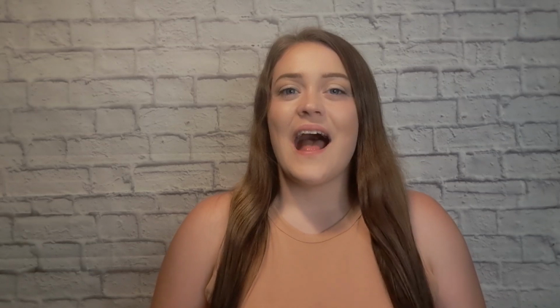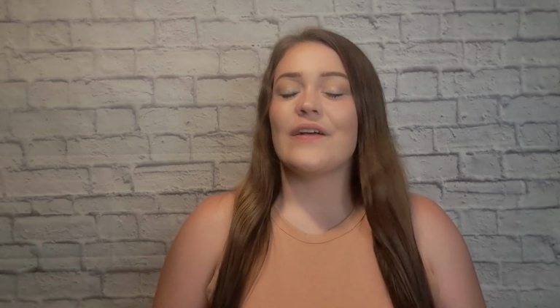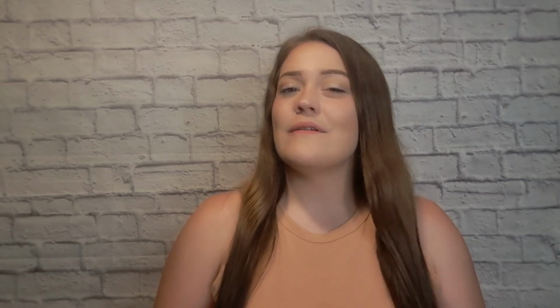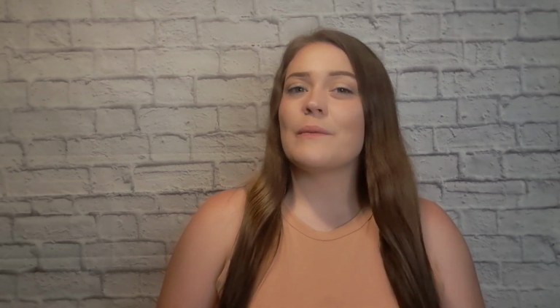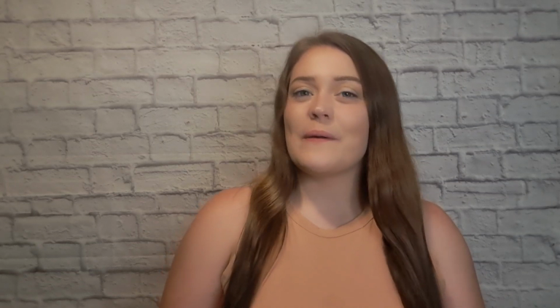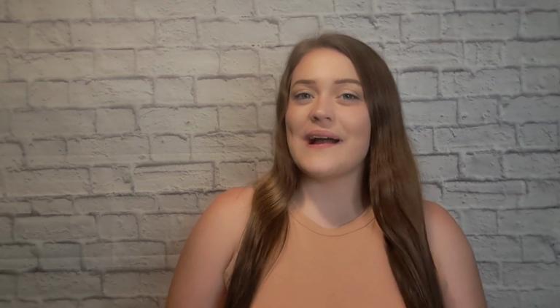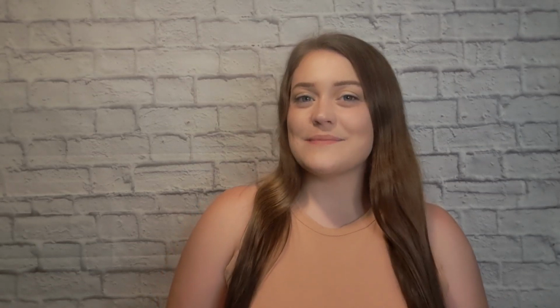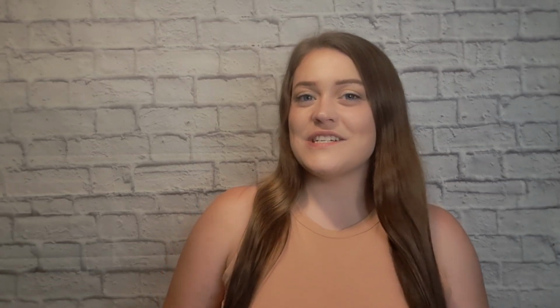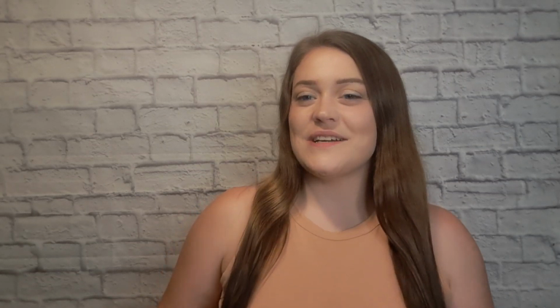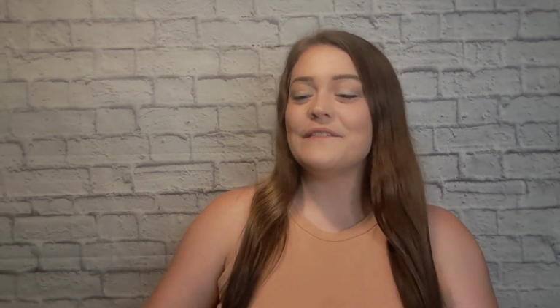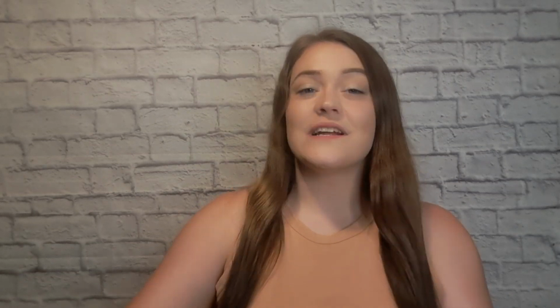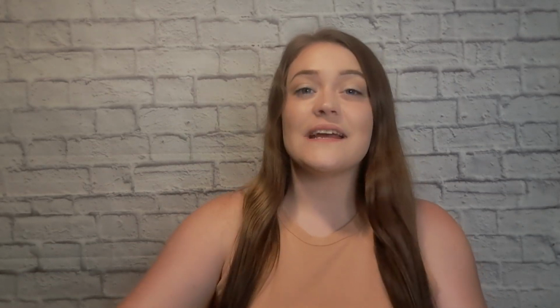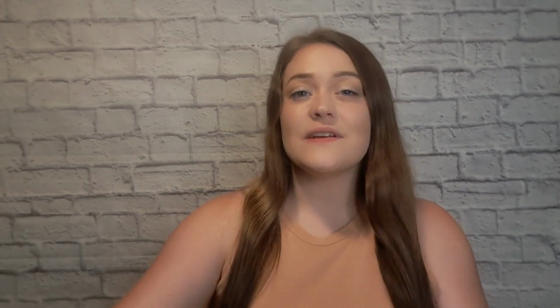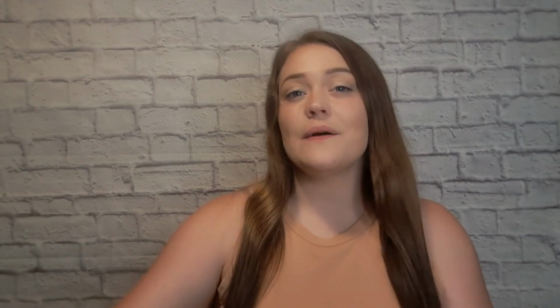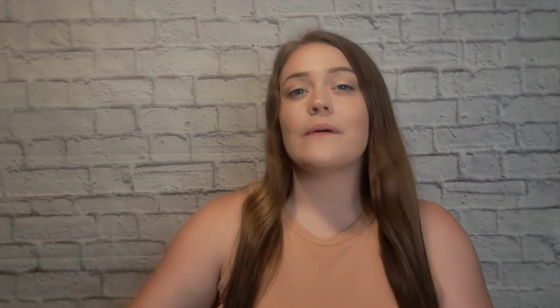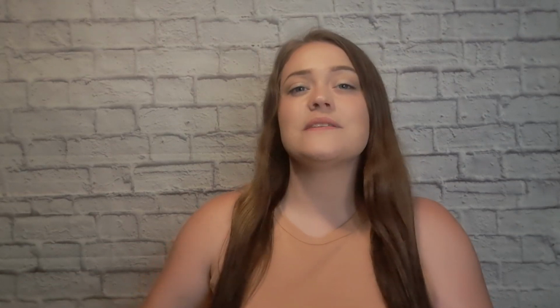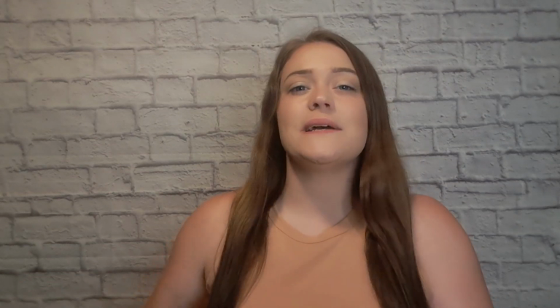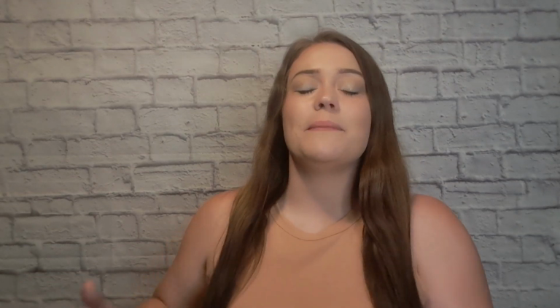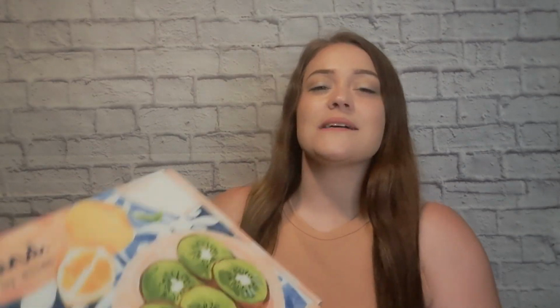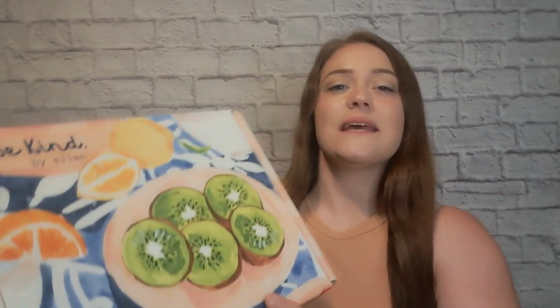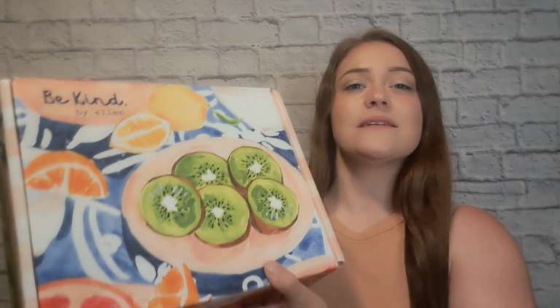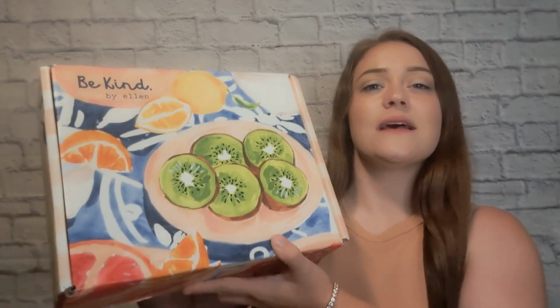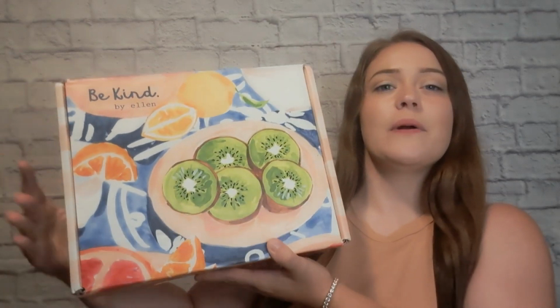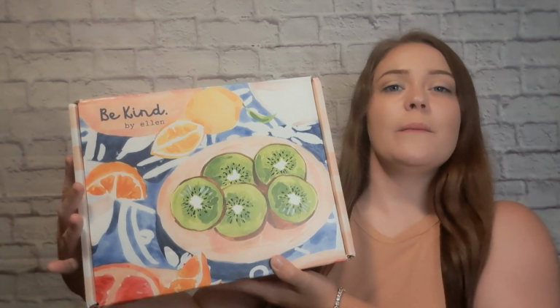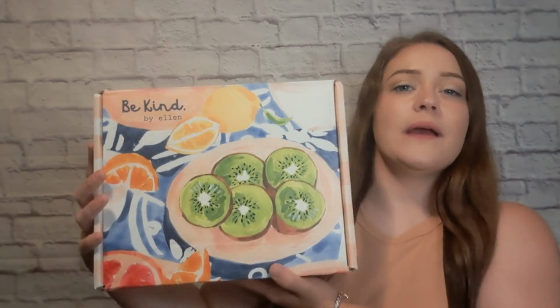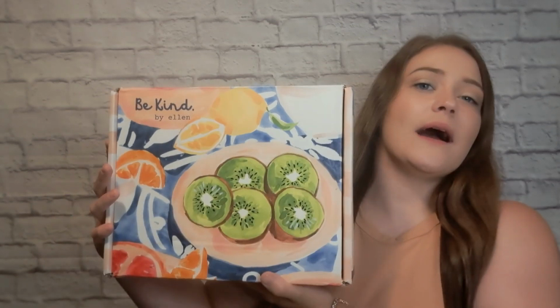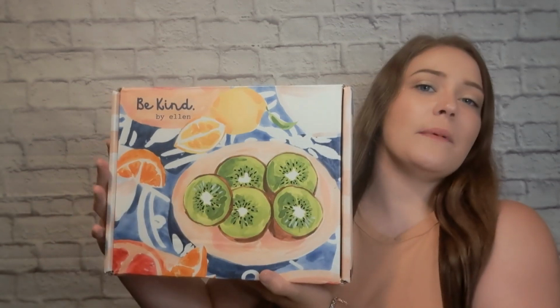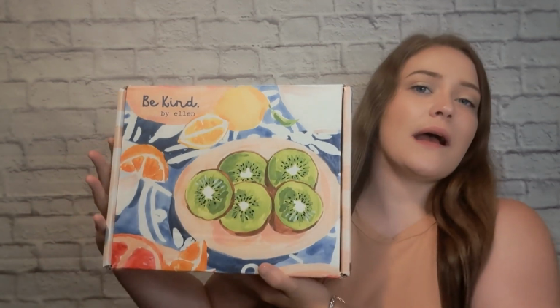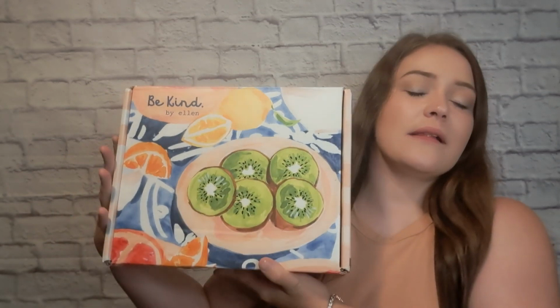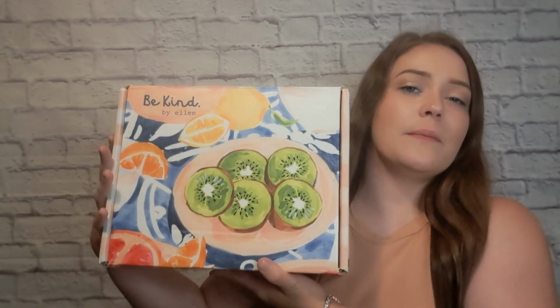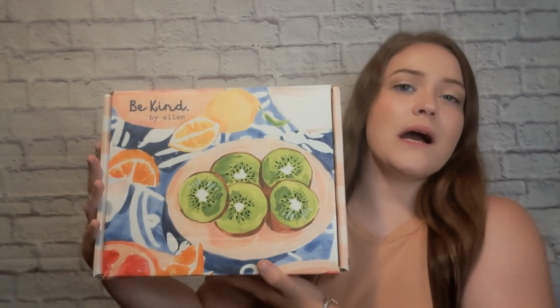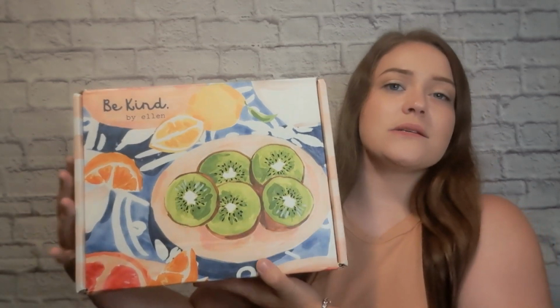Hello everyone, welcome back to my channel. For today's video, we're going to be unboxing the Summer Be Kind by Ellen box.